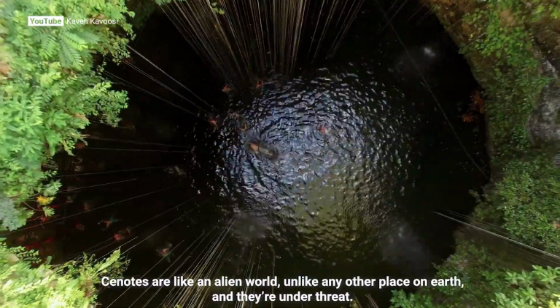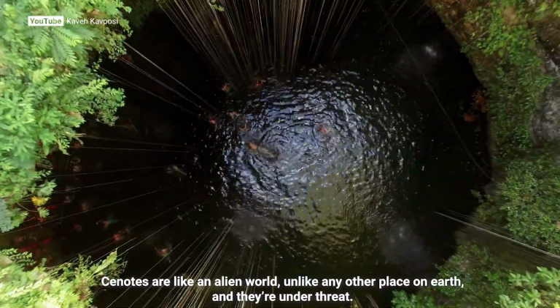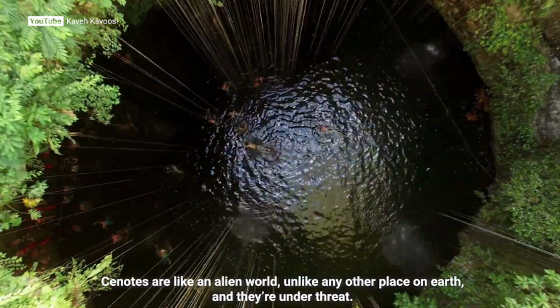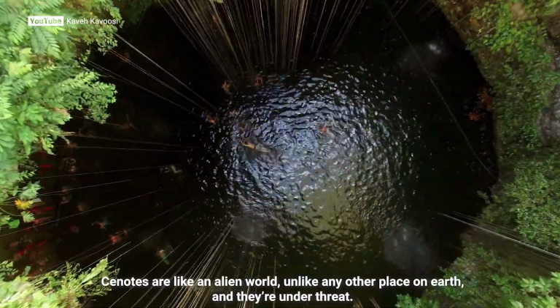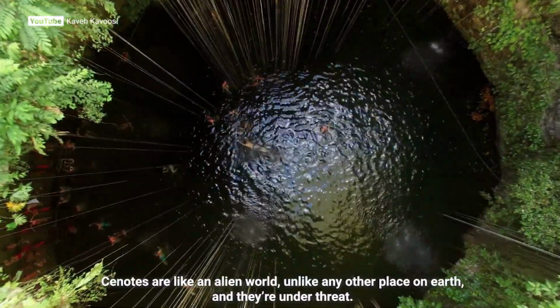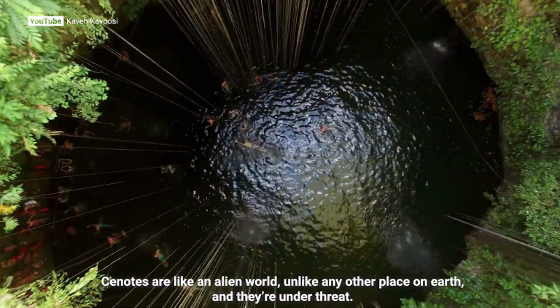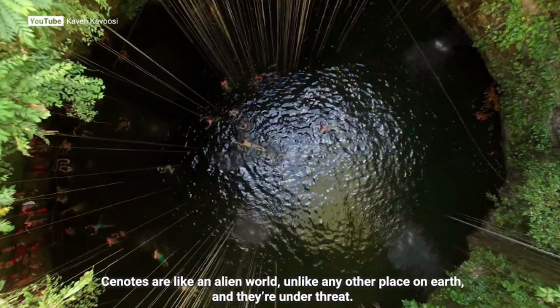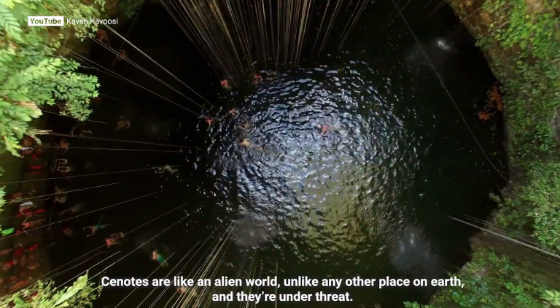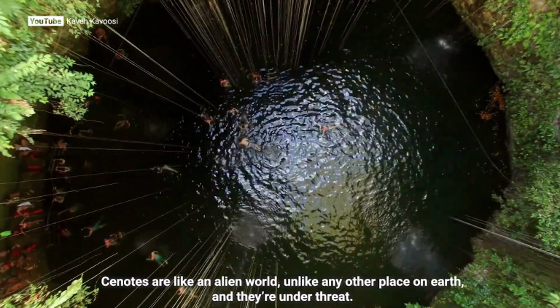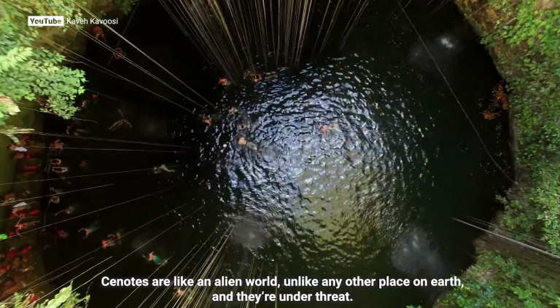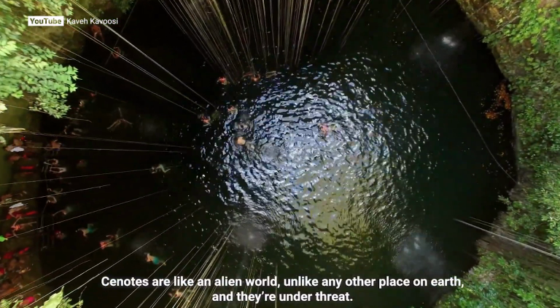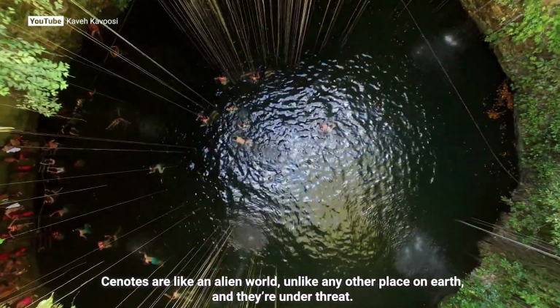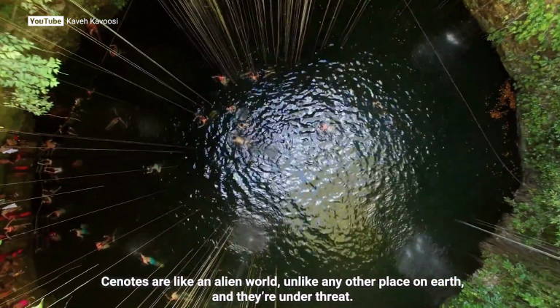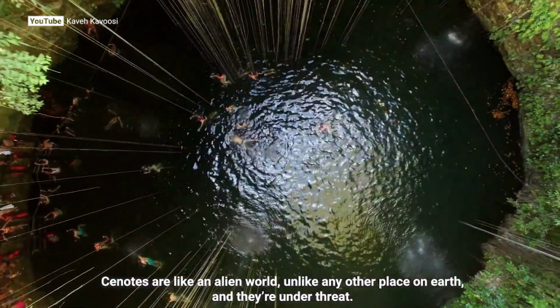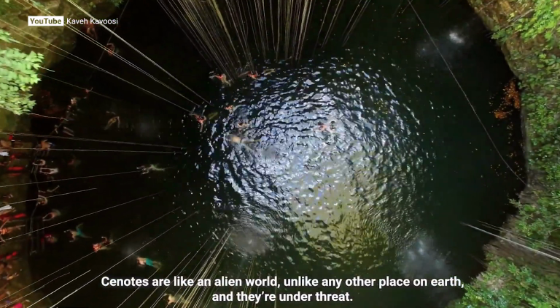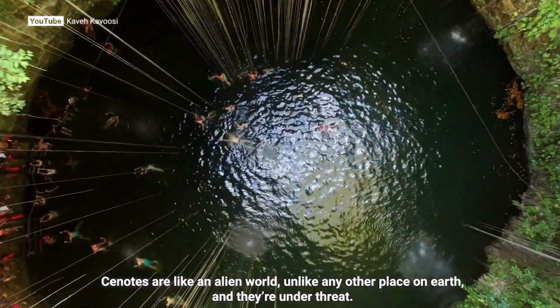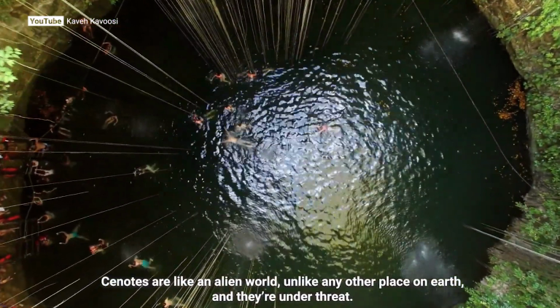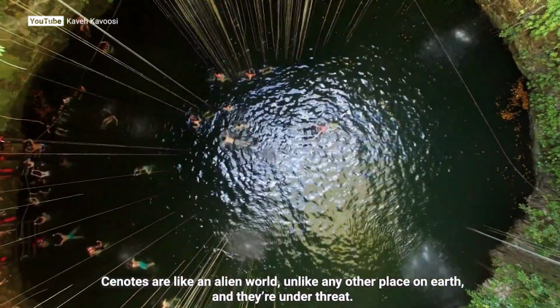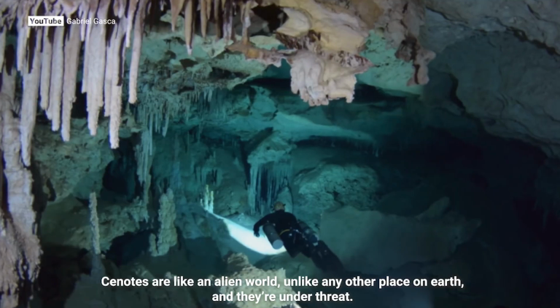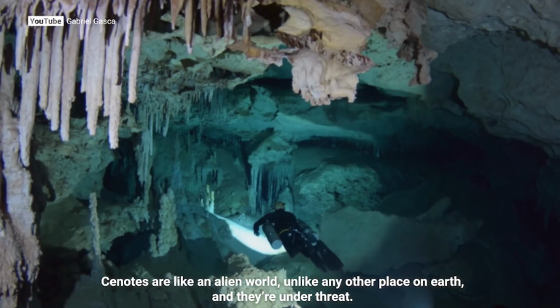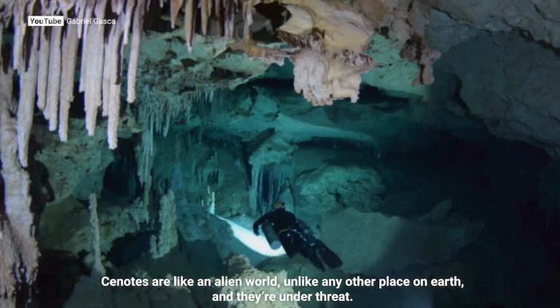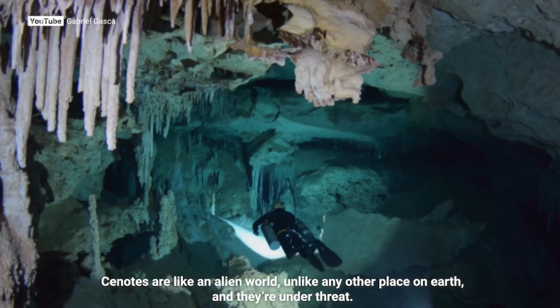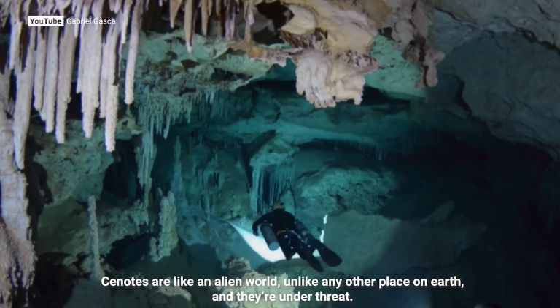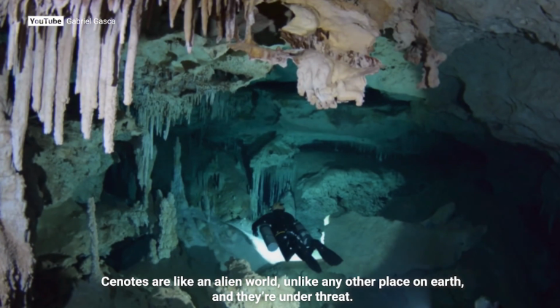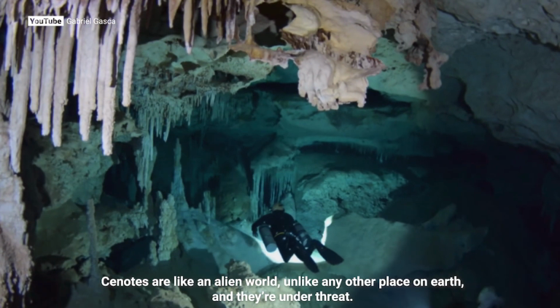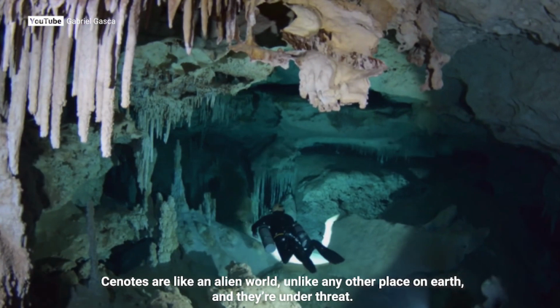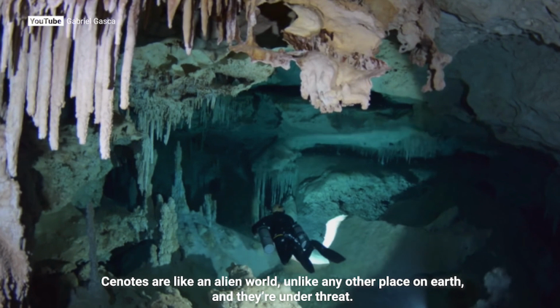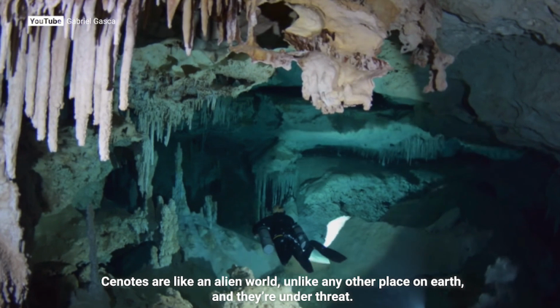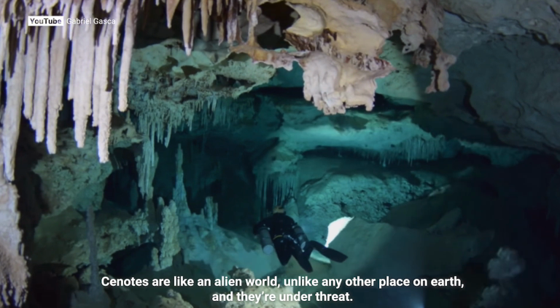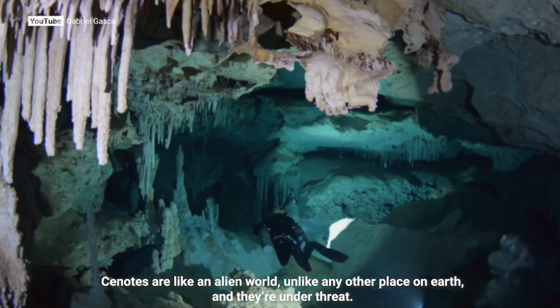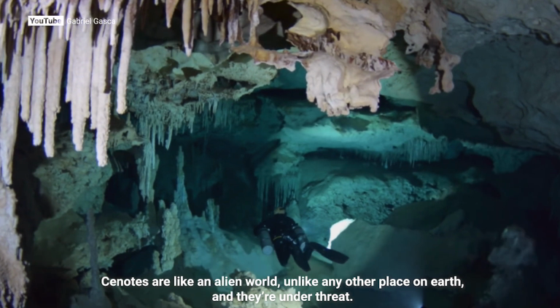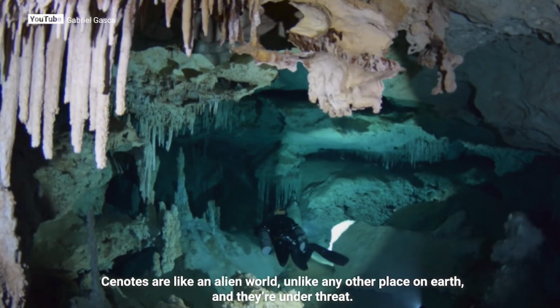Cenotes are like an alien world, unlike any other place on Earth. And they're under threat.